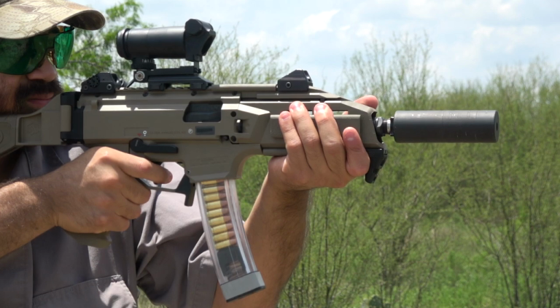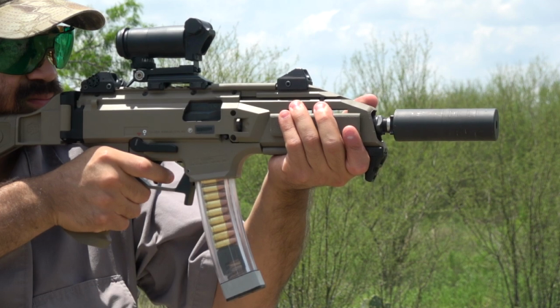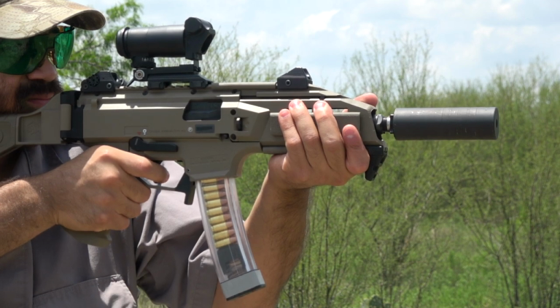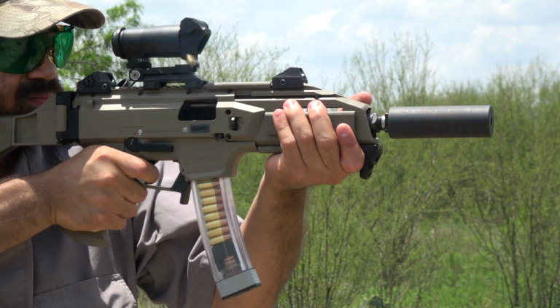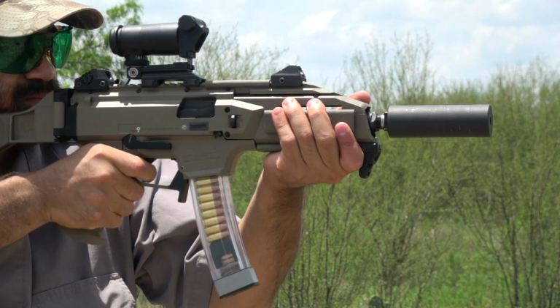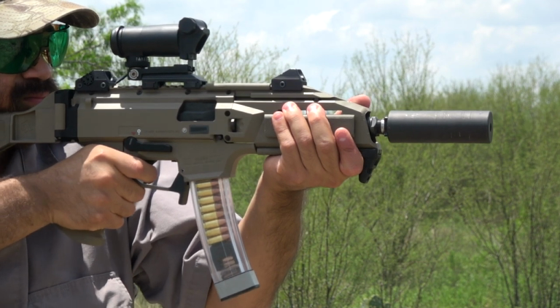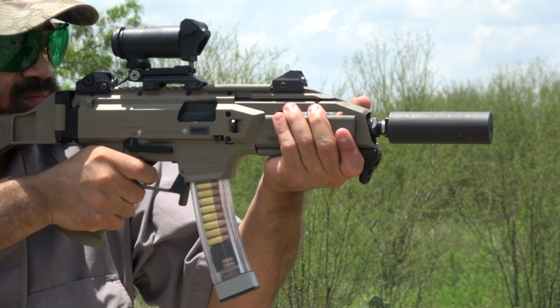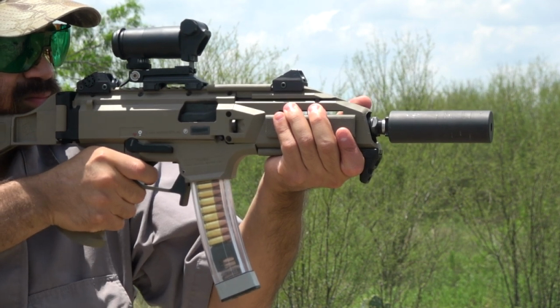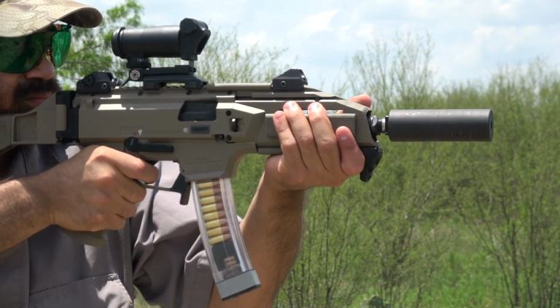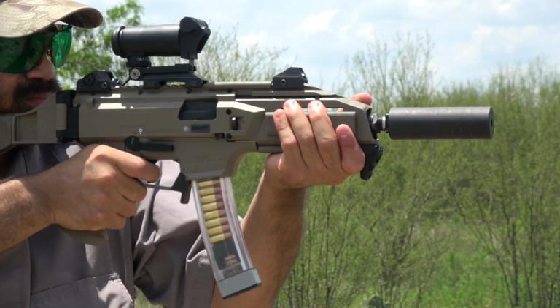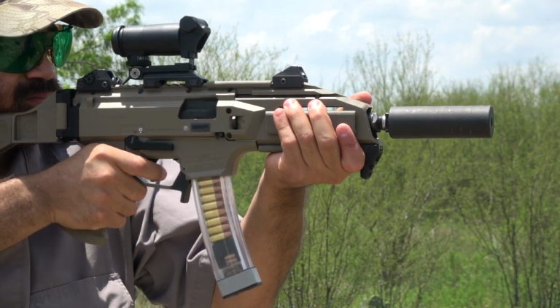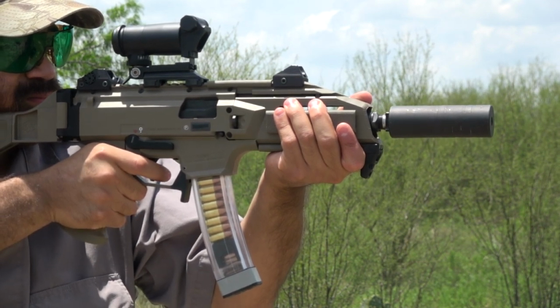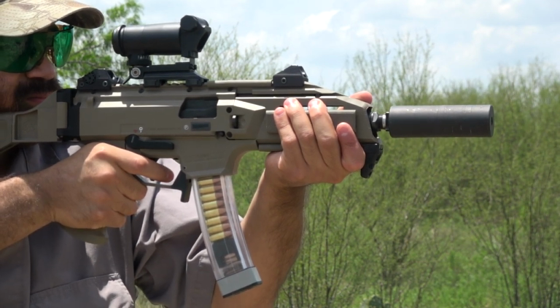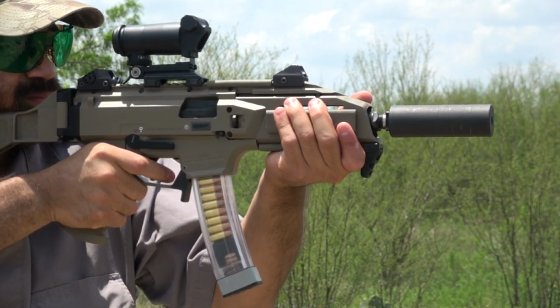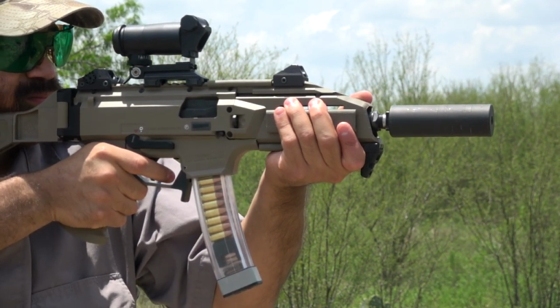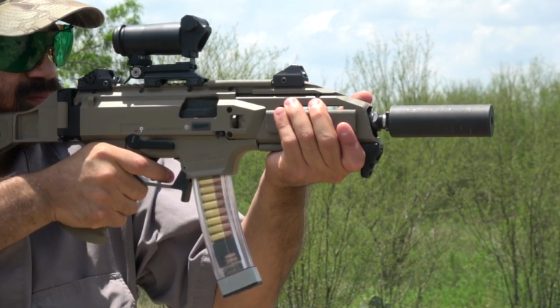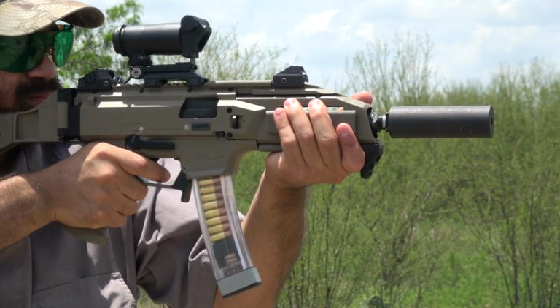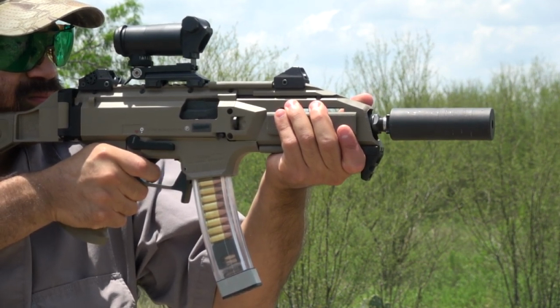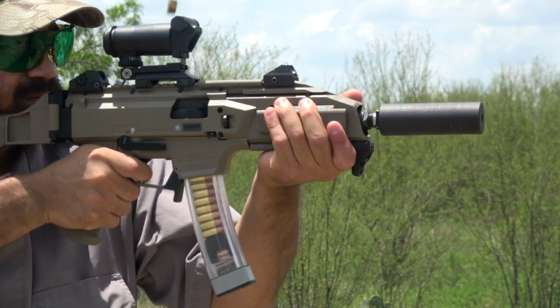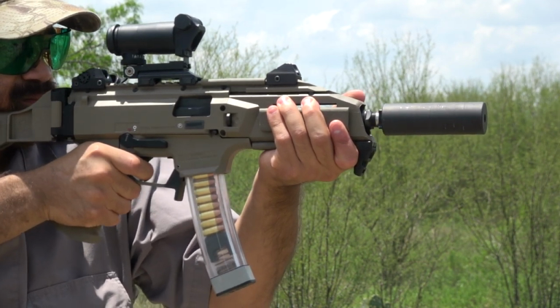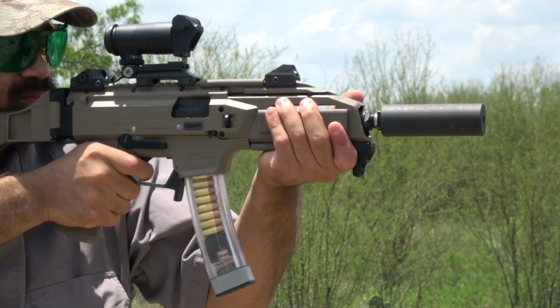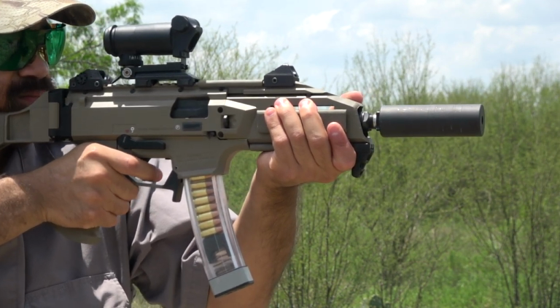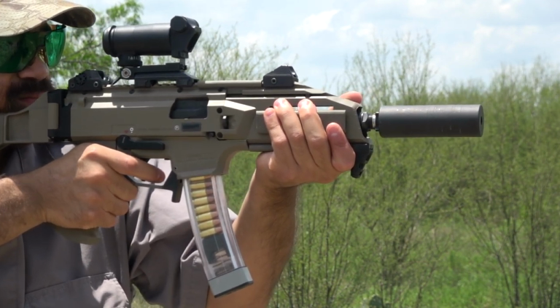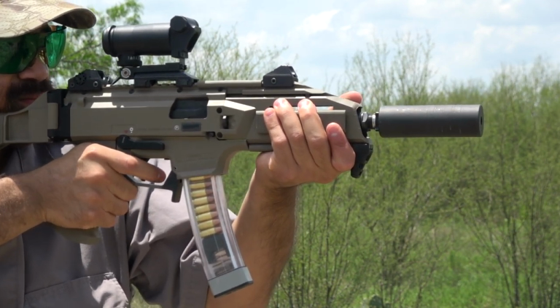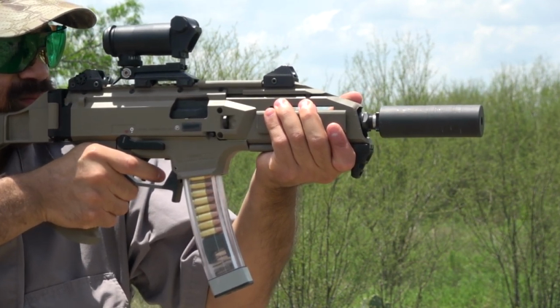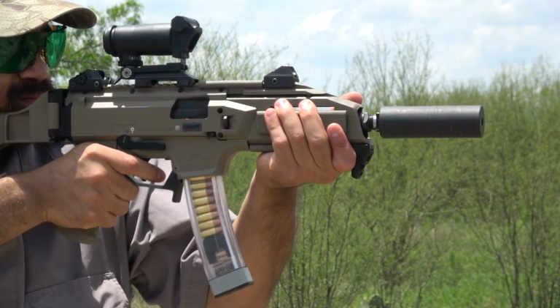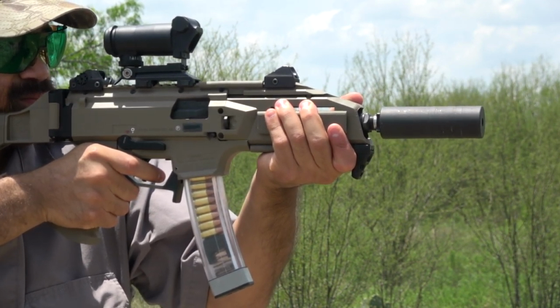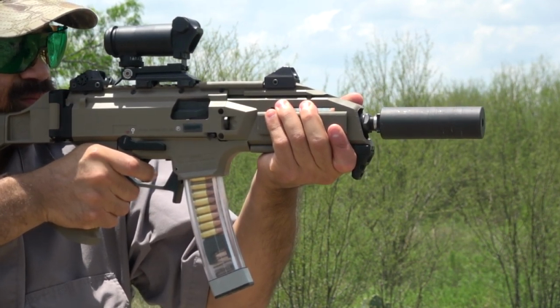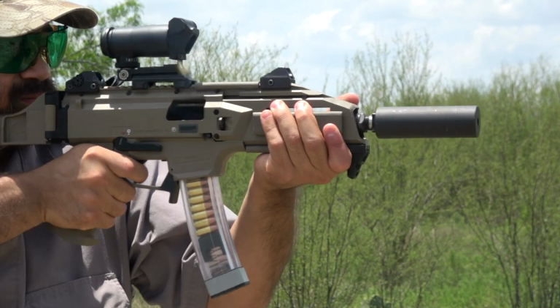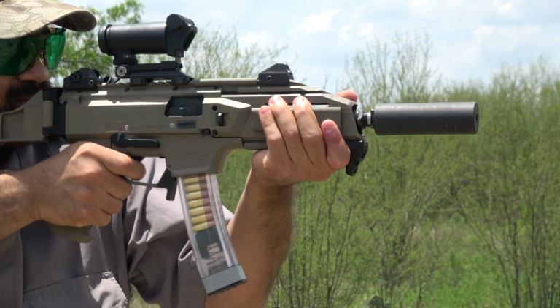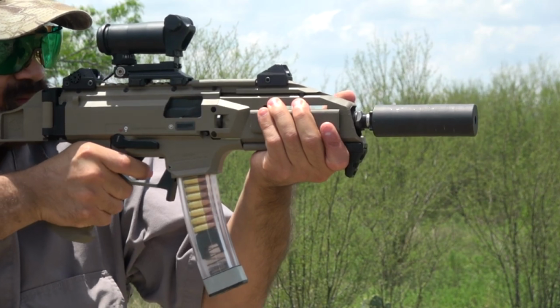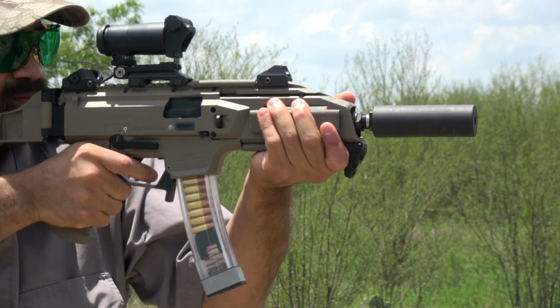Hey guys, it's me the Merrigan, and today we have a video on the essential upgrades for the CZ Scorpion Evo platform.